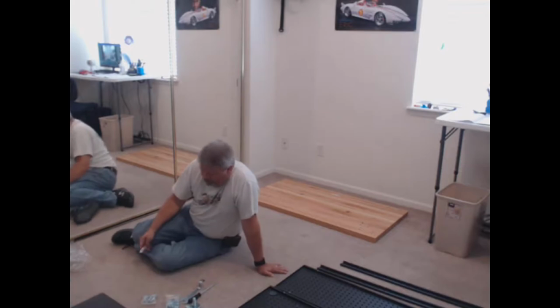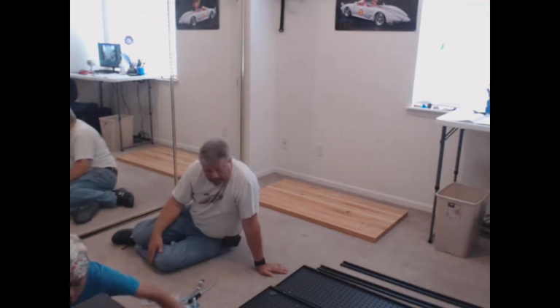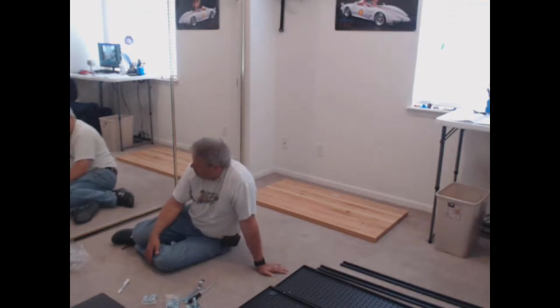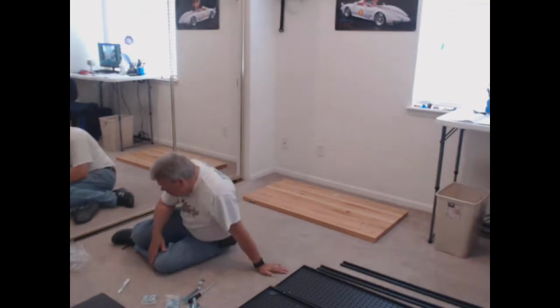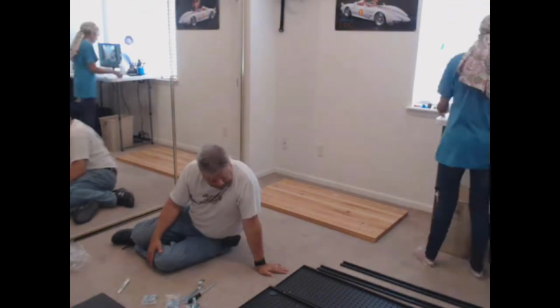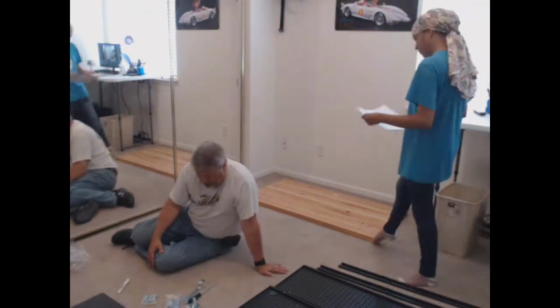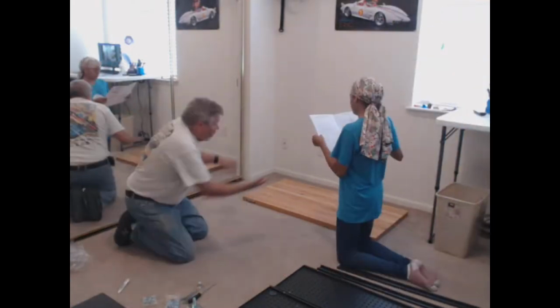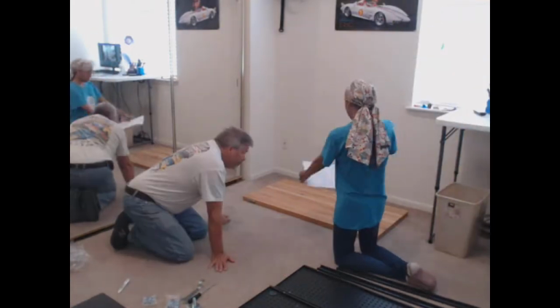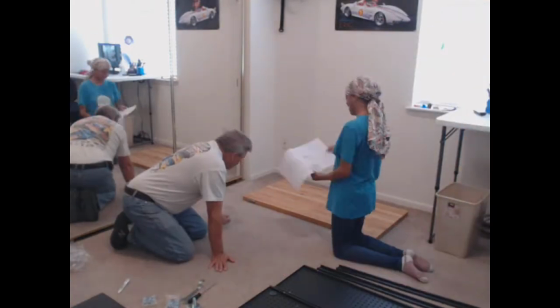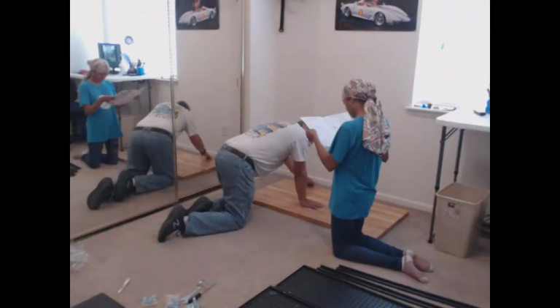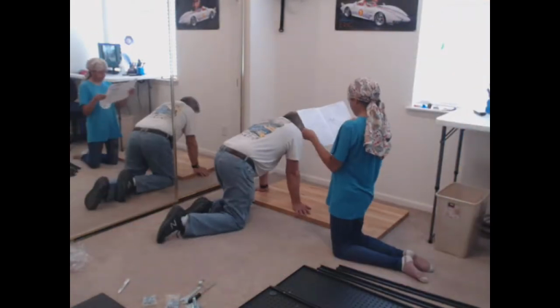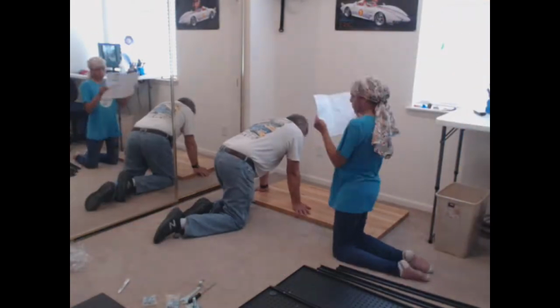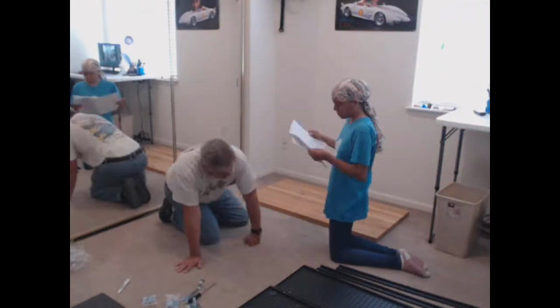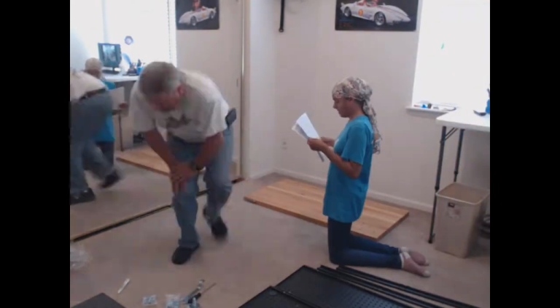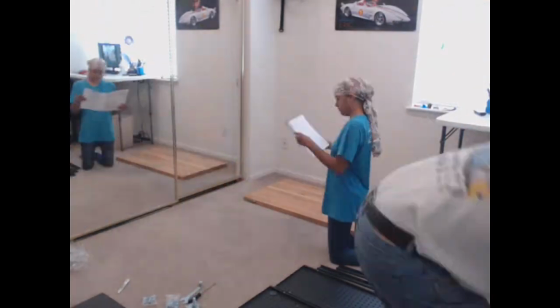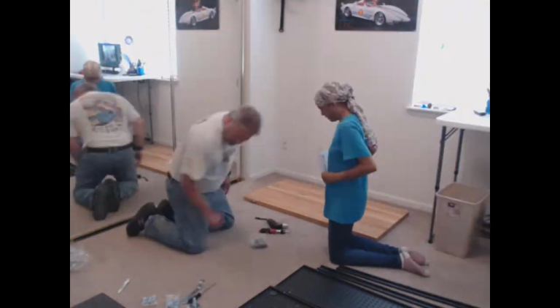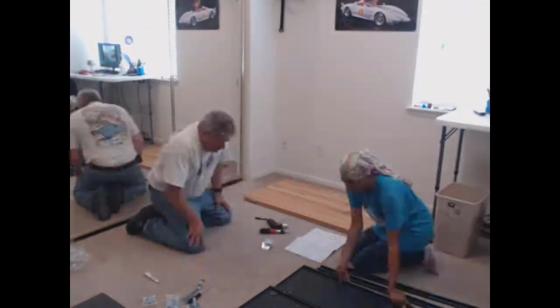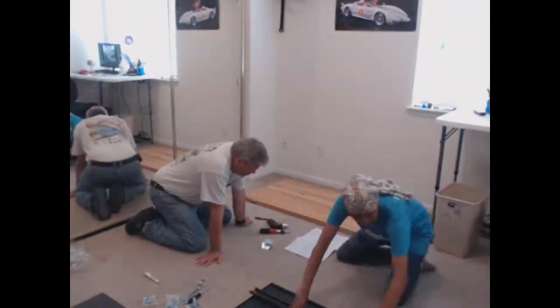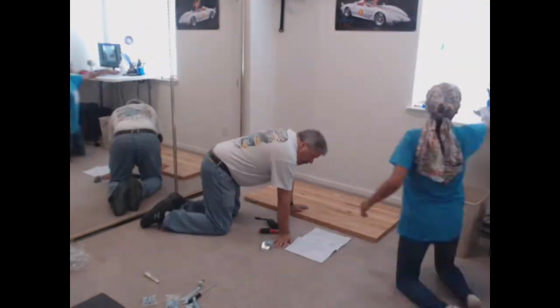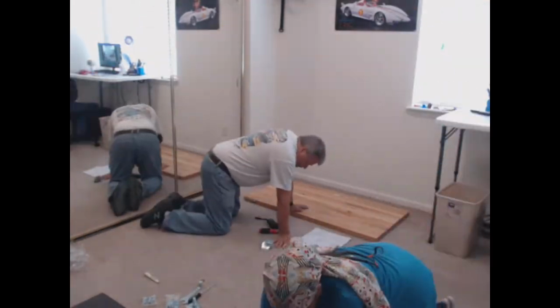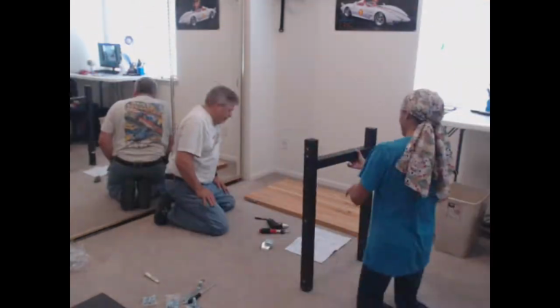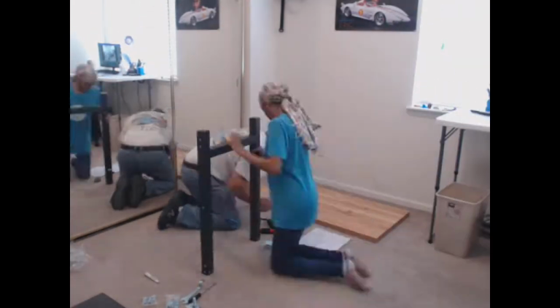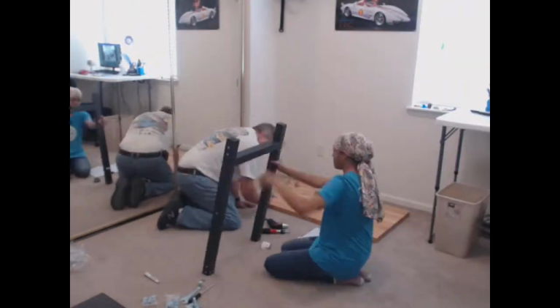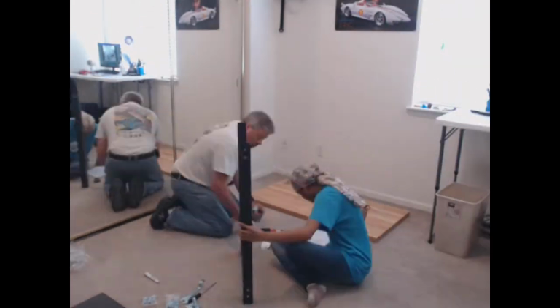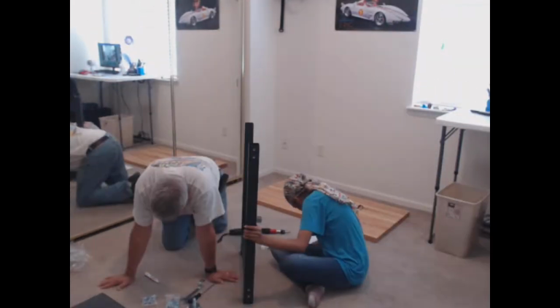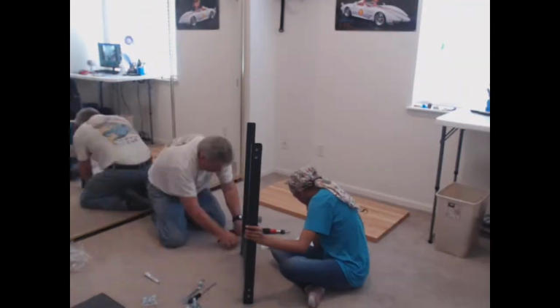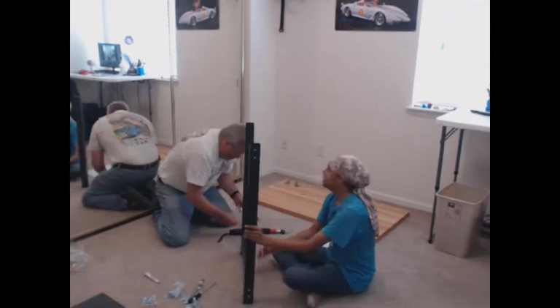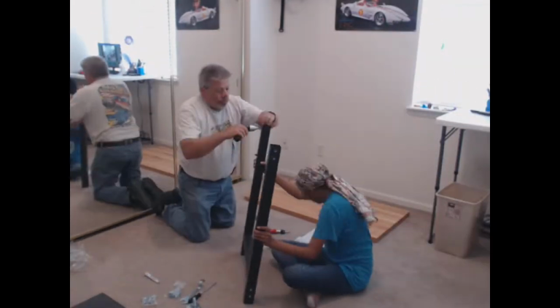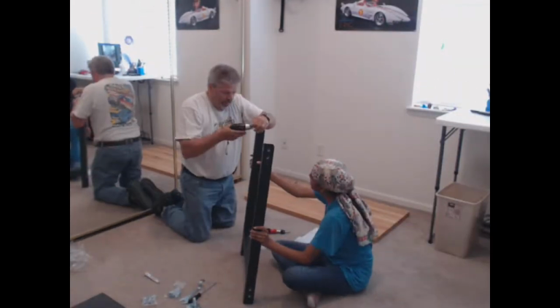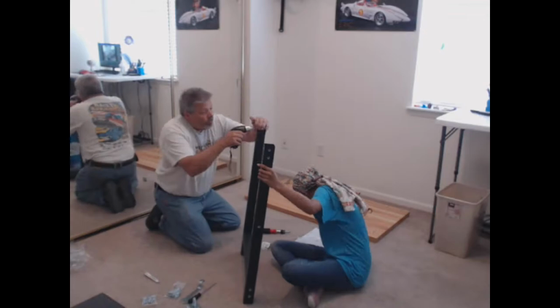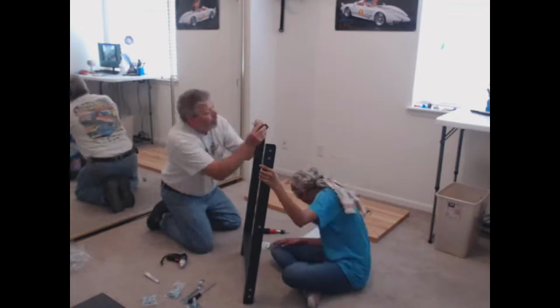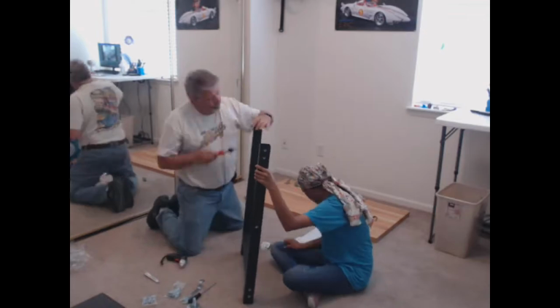It comes with a pullout drawer, a pegboard, a shelf above the pegboard, and a desk light.